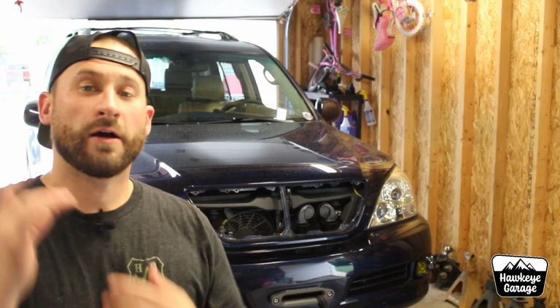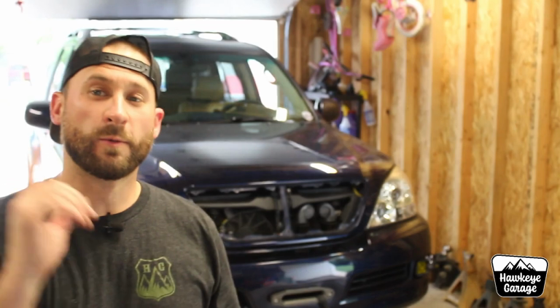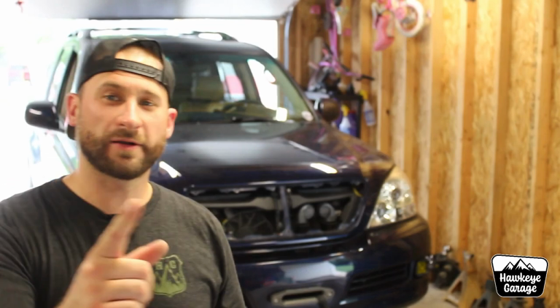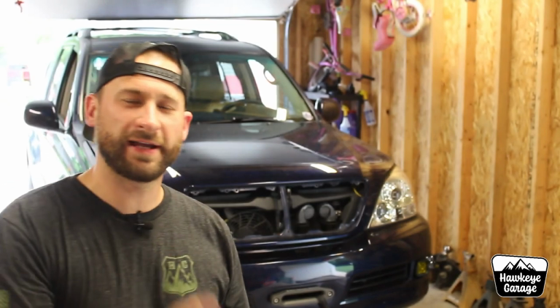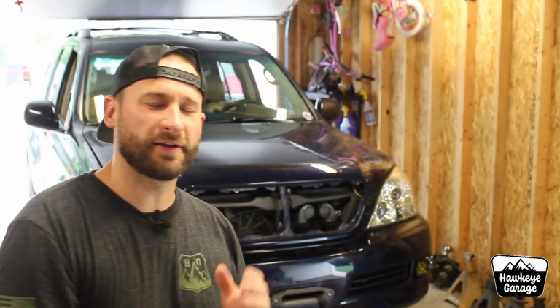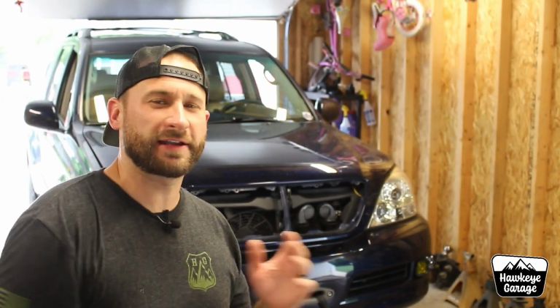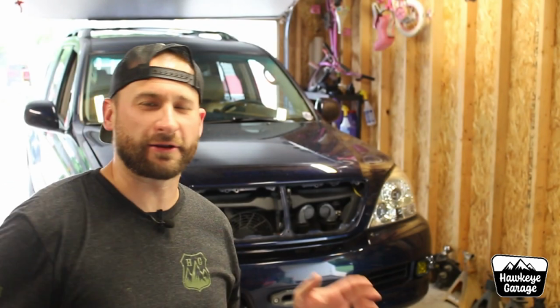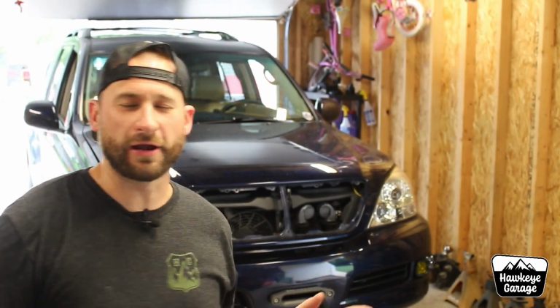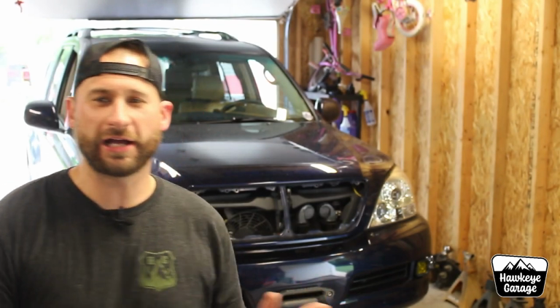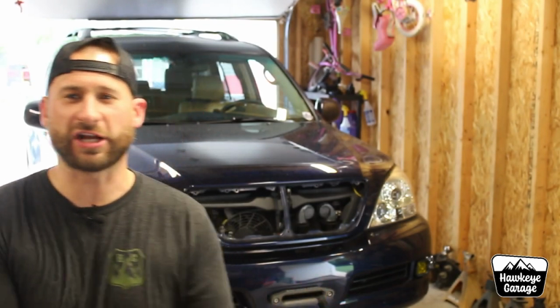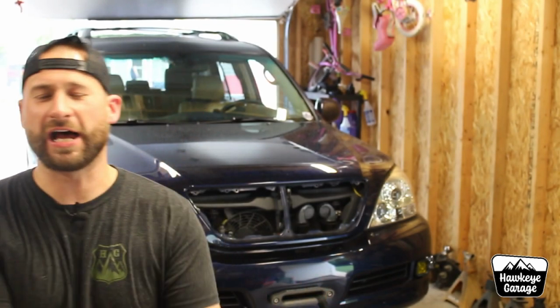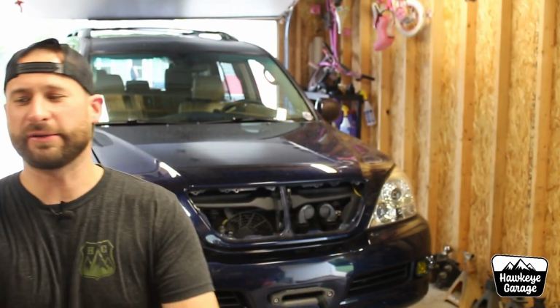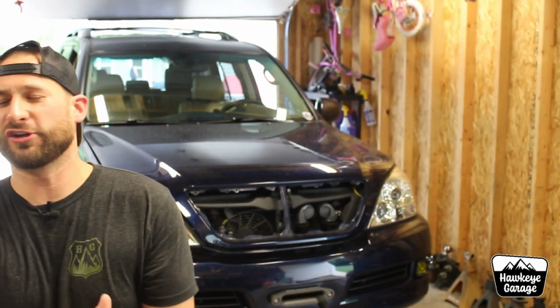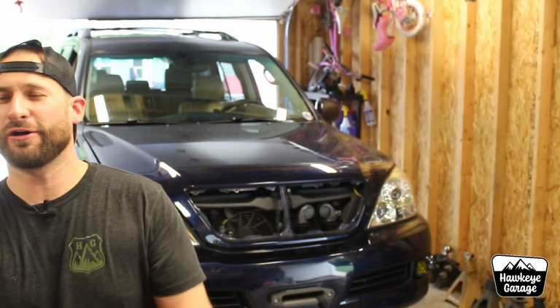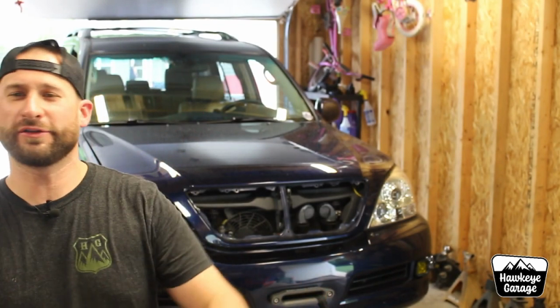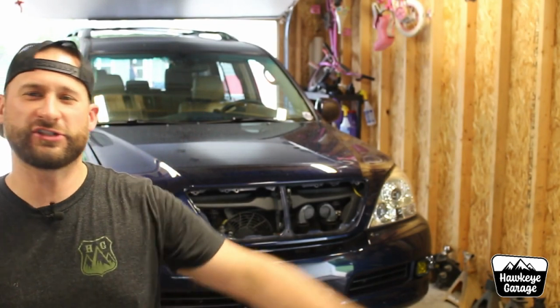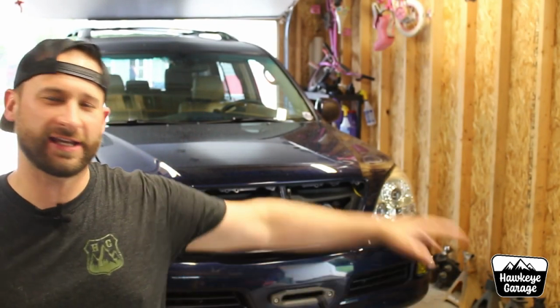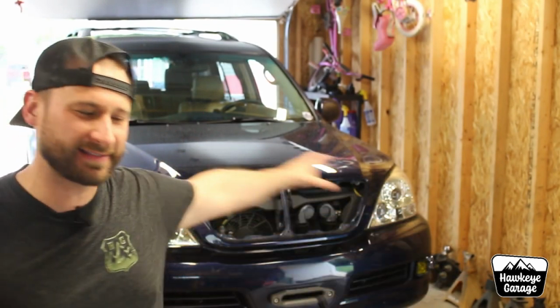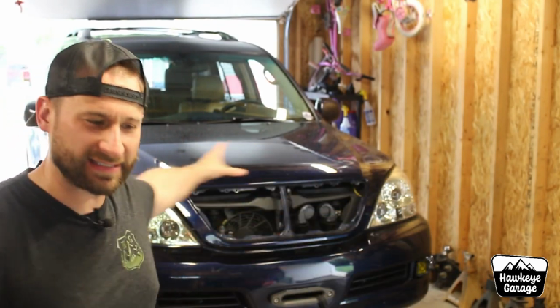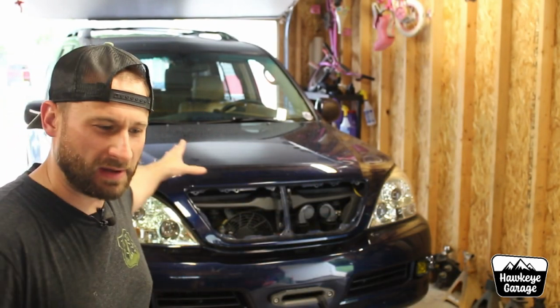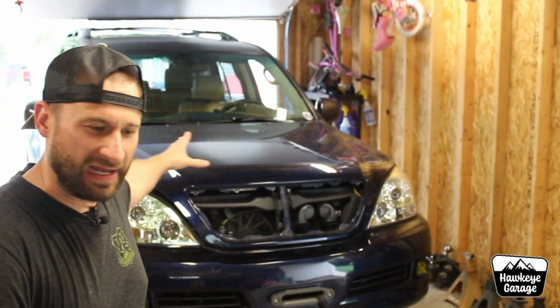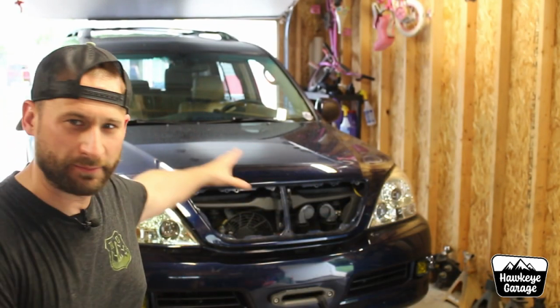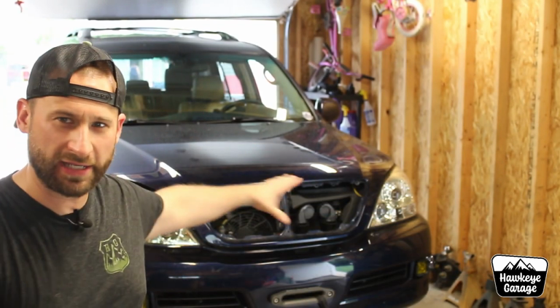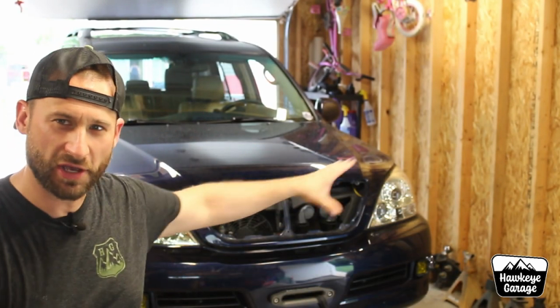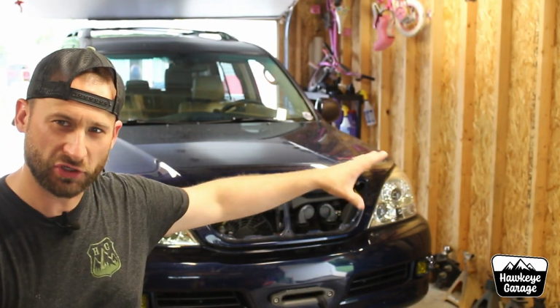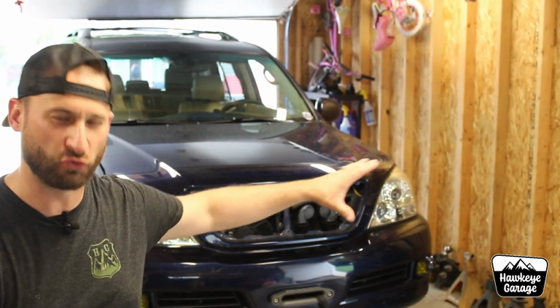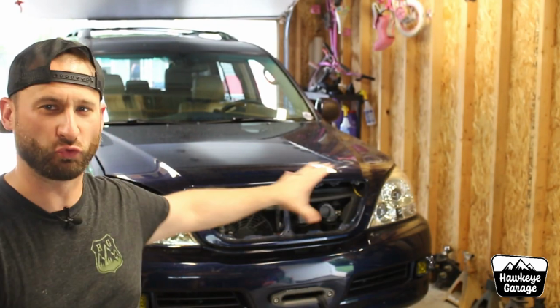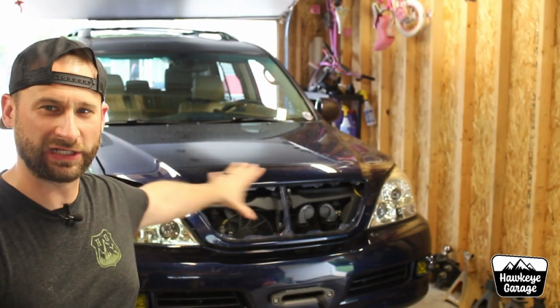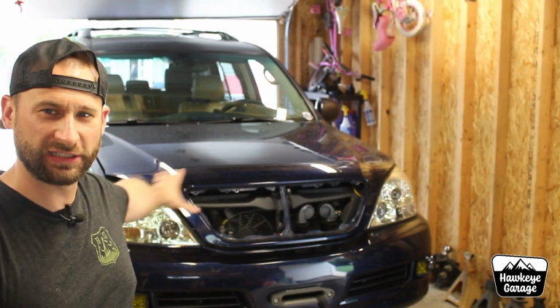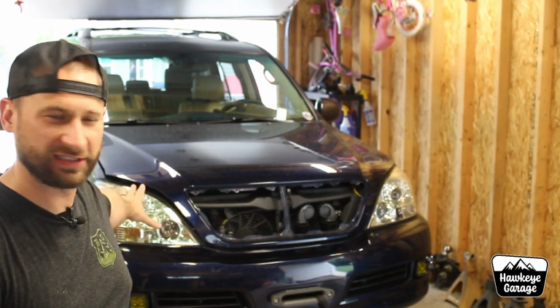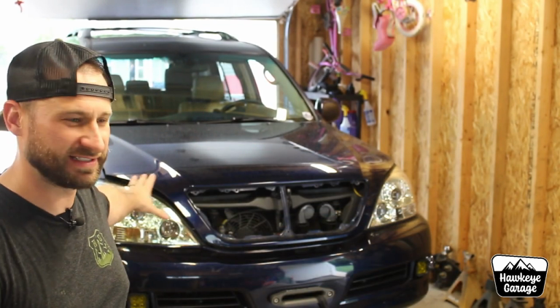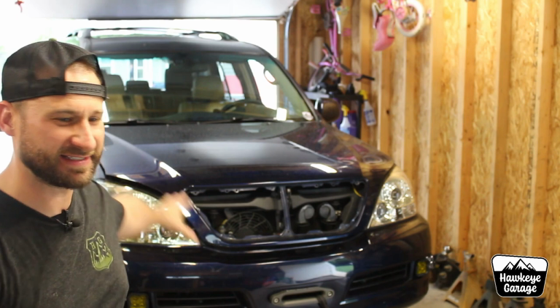Welcome back to the Hawkeye Garage. I am Joe, the GX is behind me, grill-less.